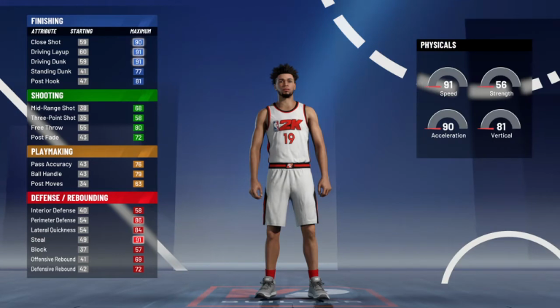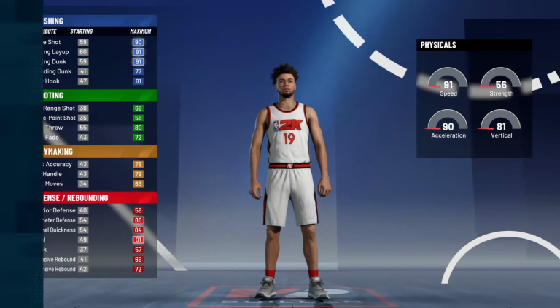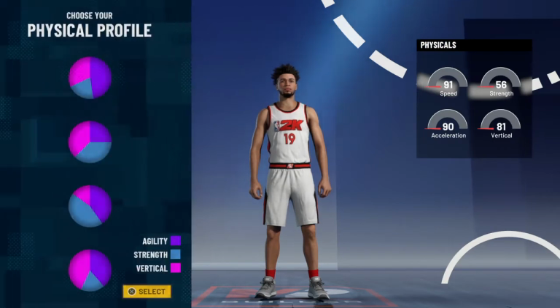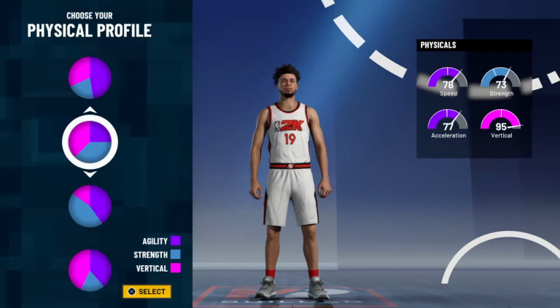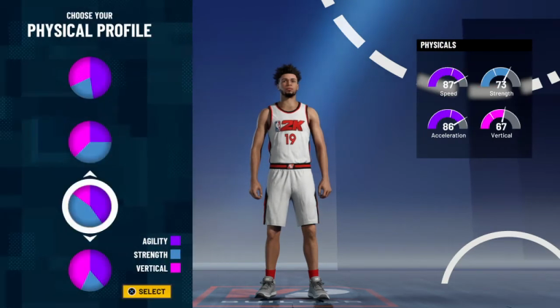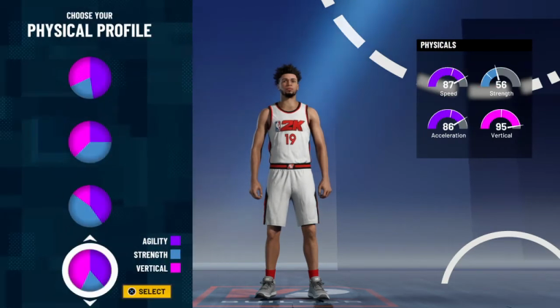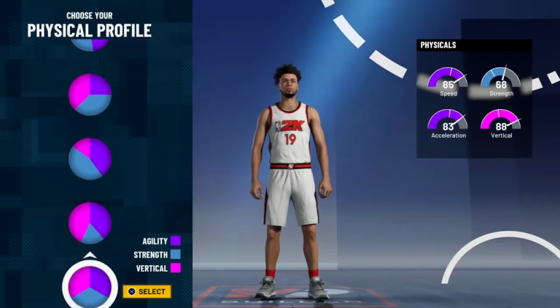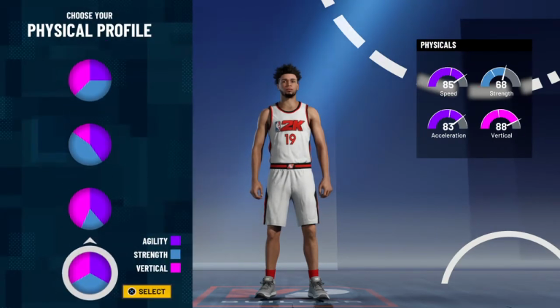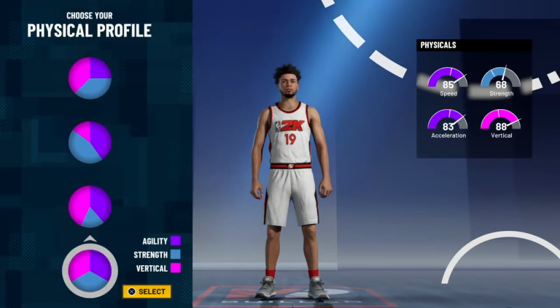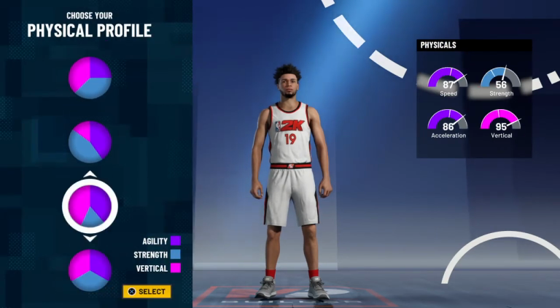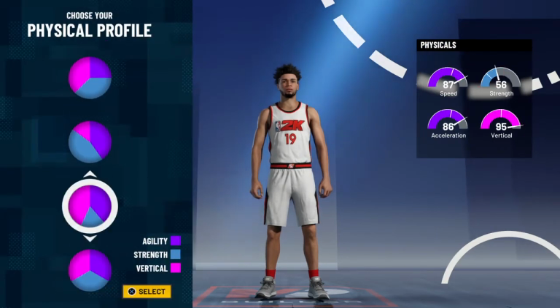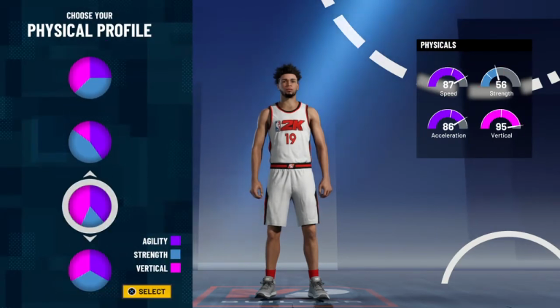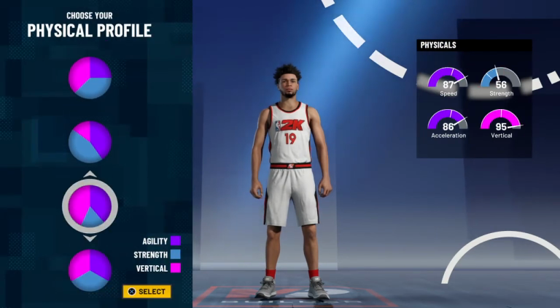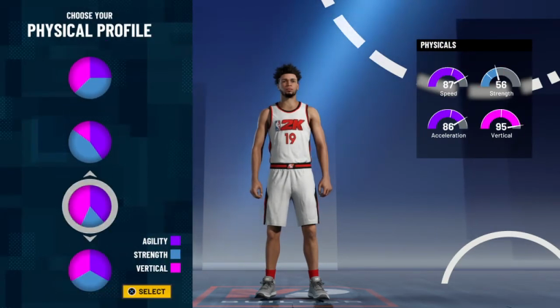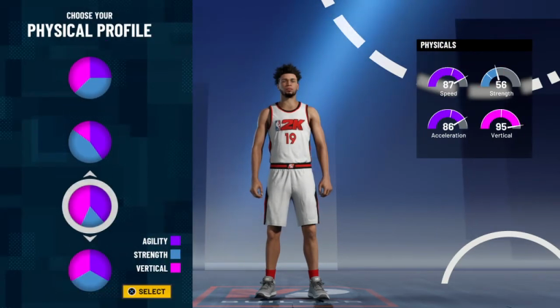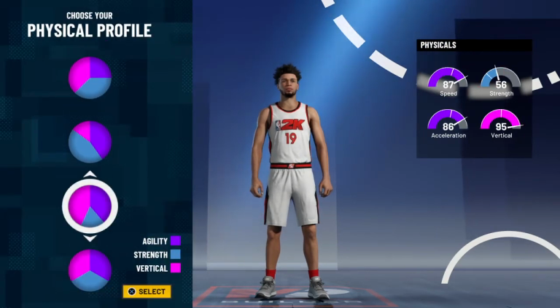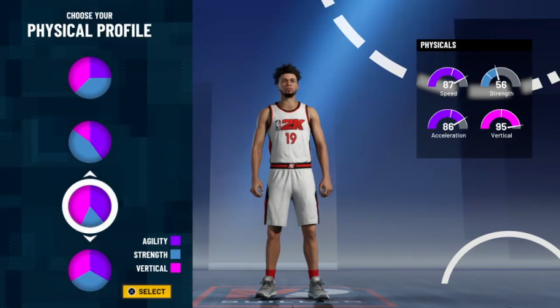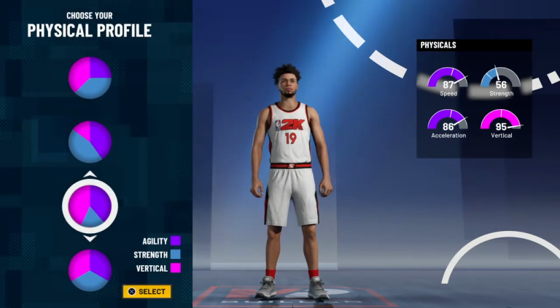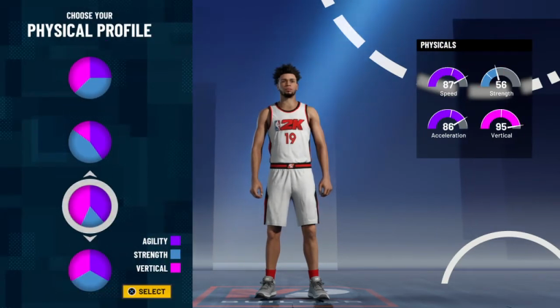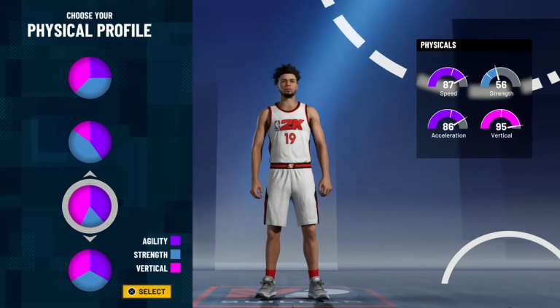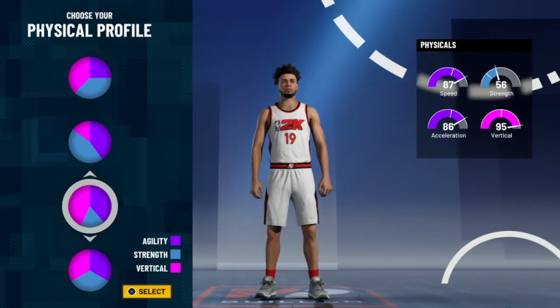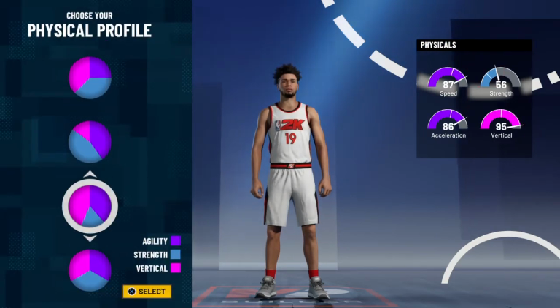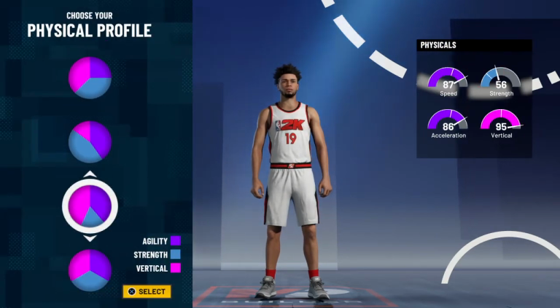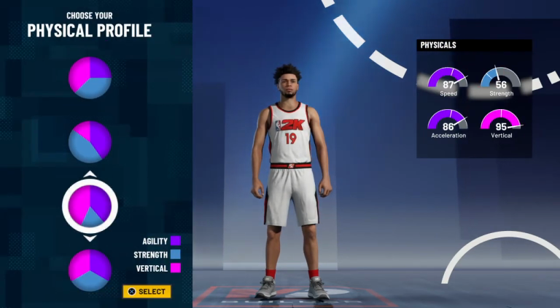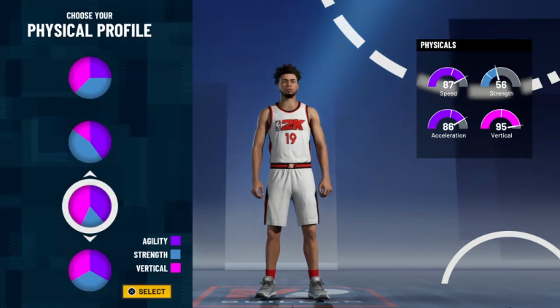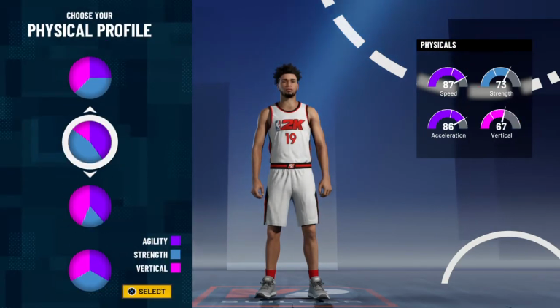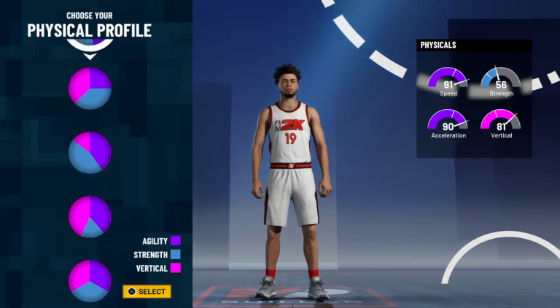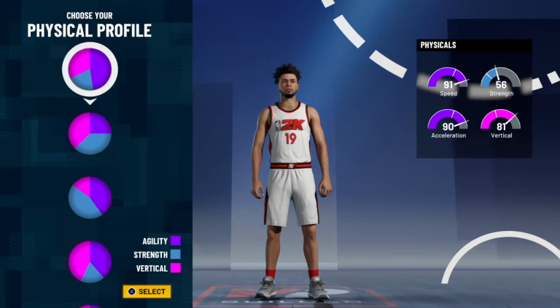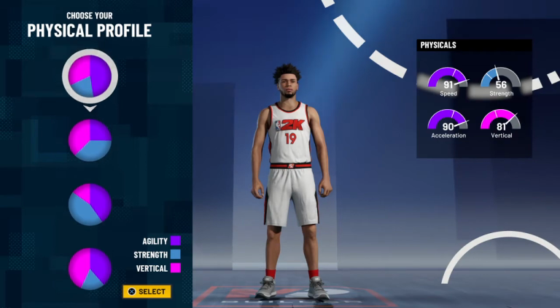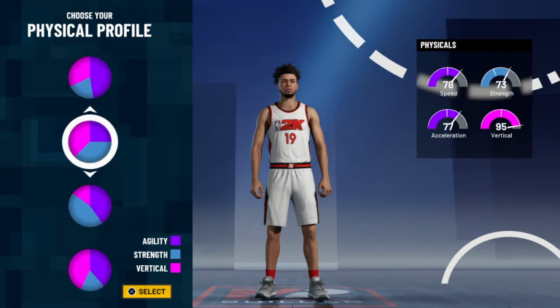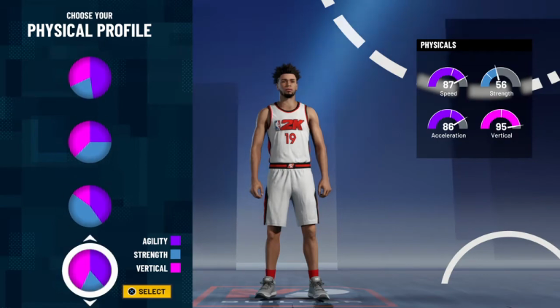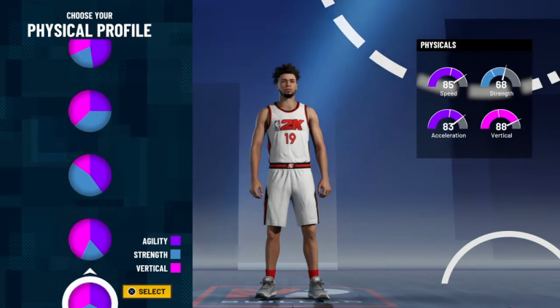For the physical attributes, I would highly recommend going with vertical and speed, because you'll get way more than if you just go with speed.